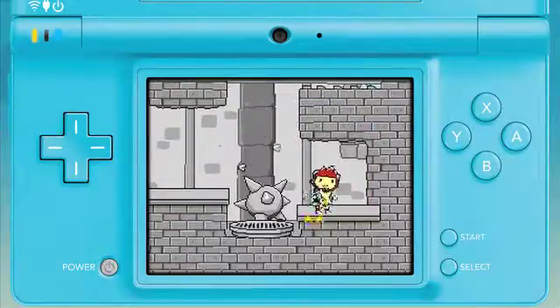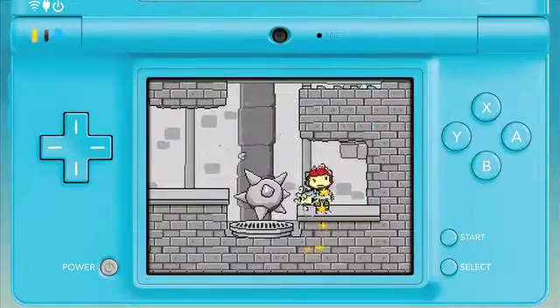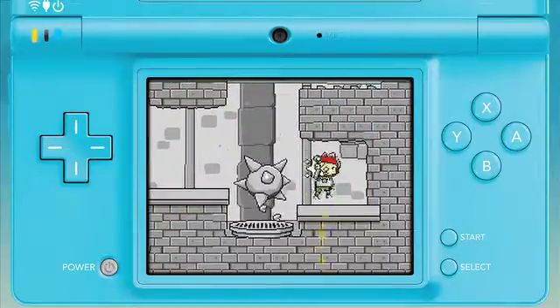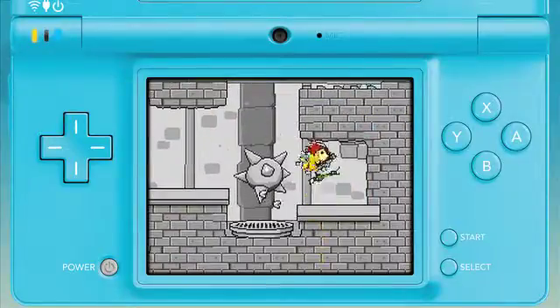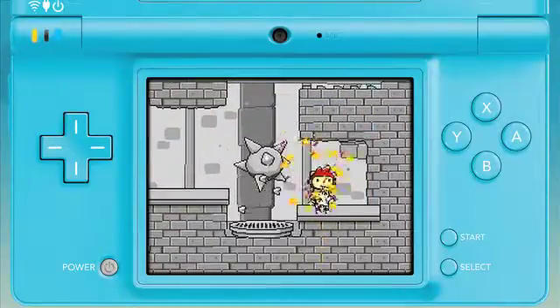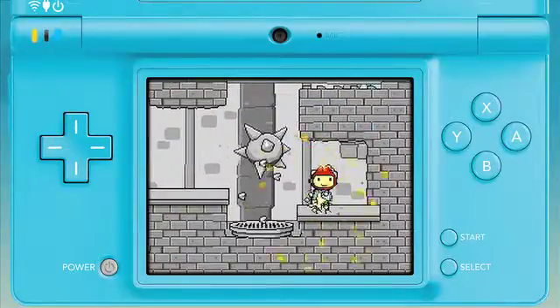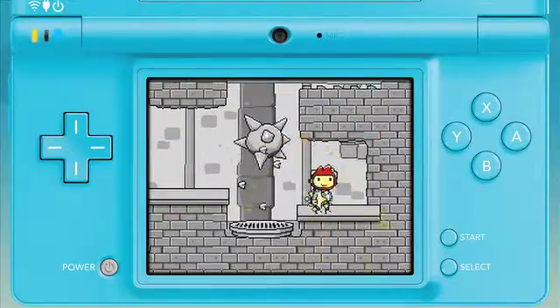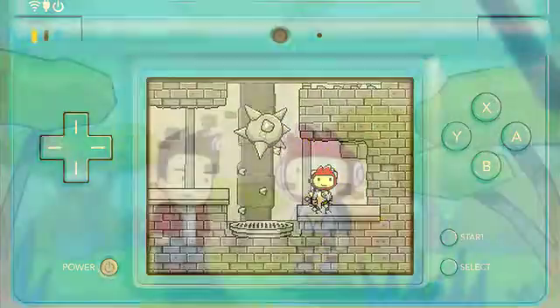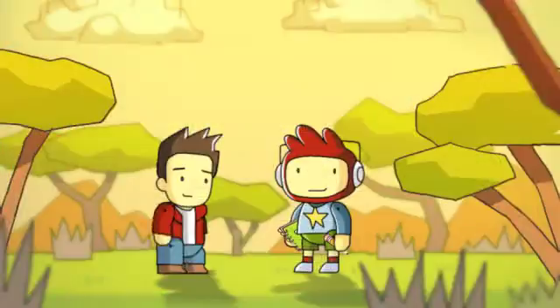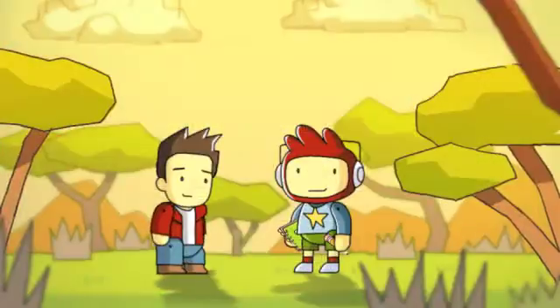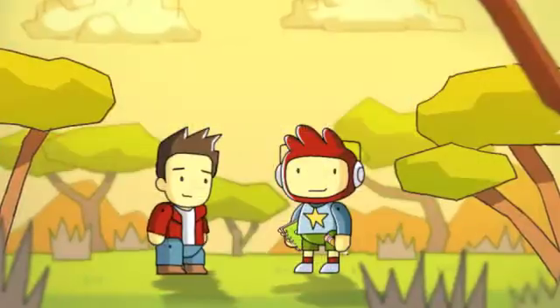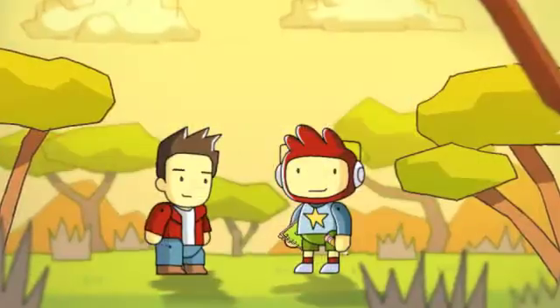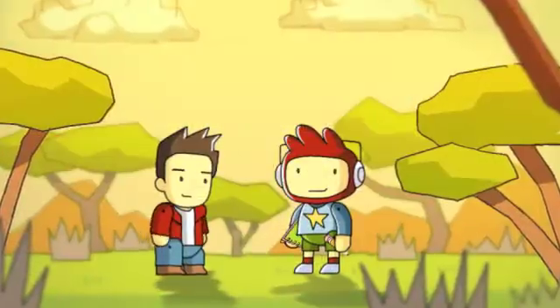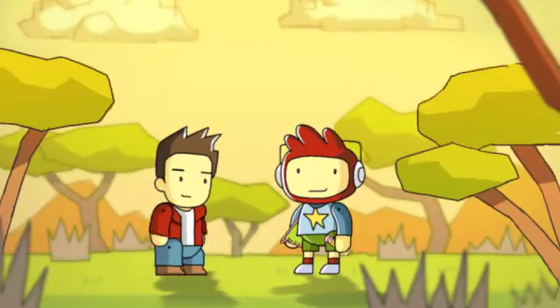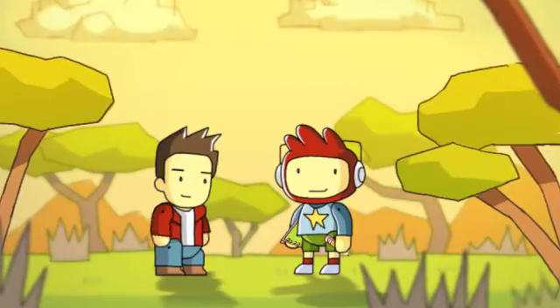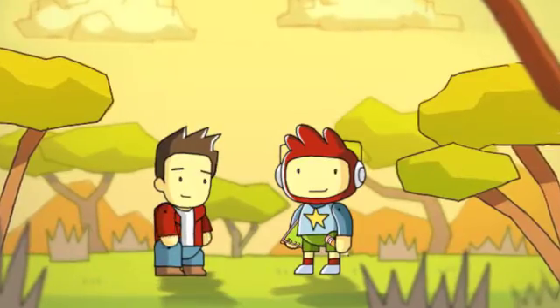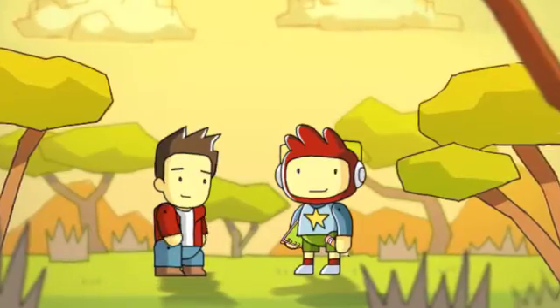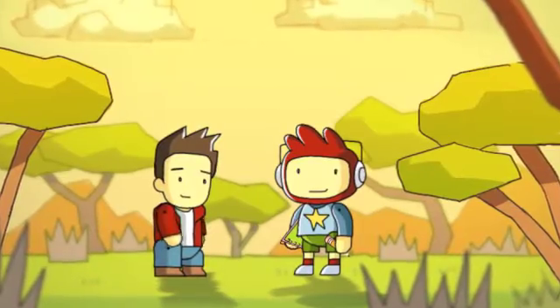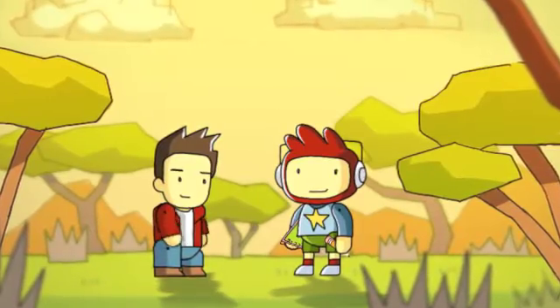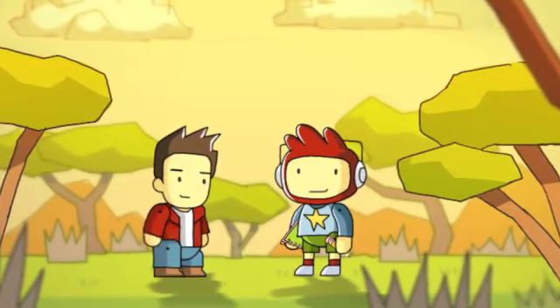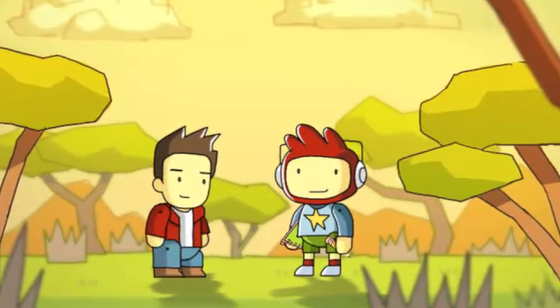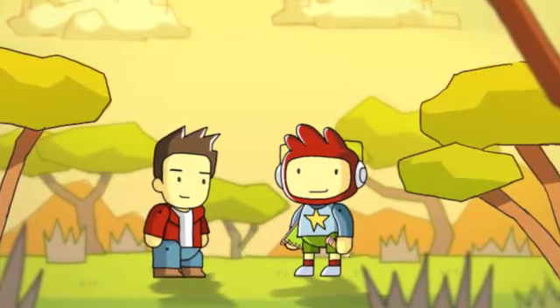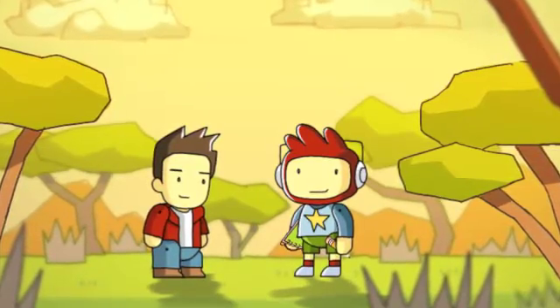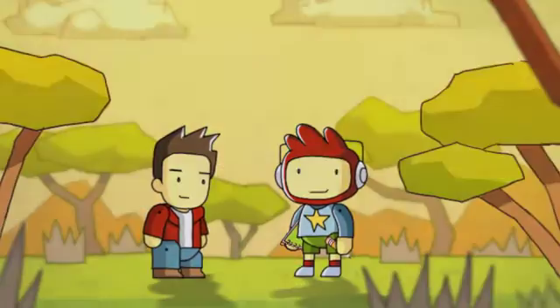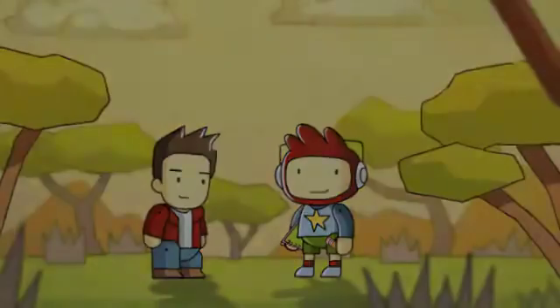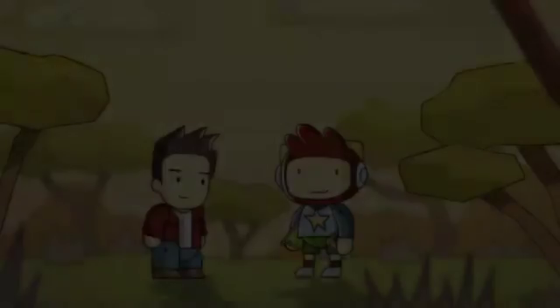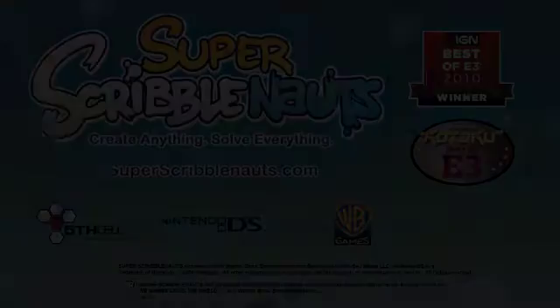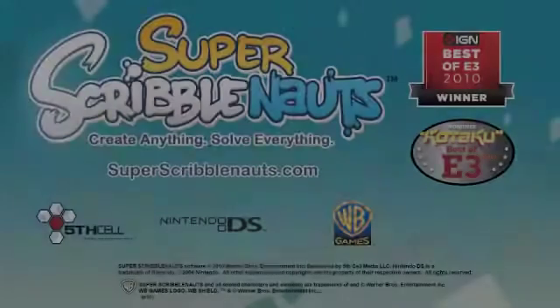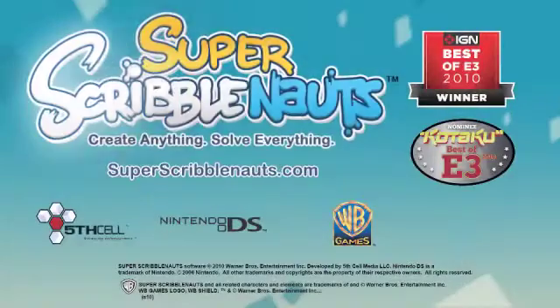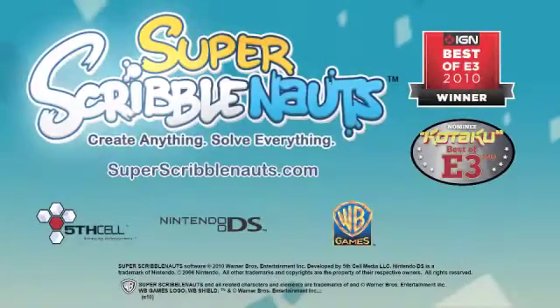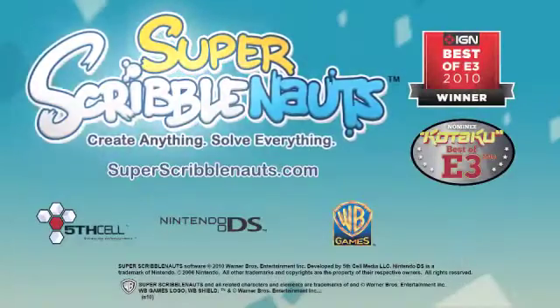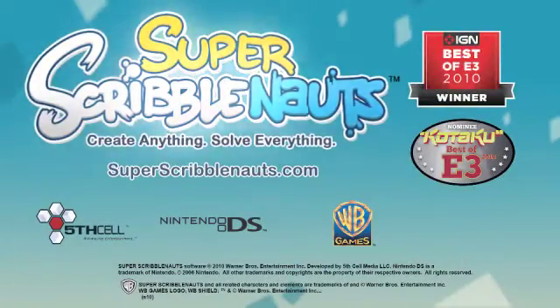Close call, but you did it. Well thanks for watching. We really hope you enjoy these improved controls. We'll see you next time.